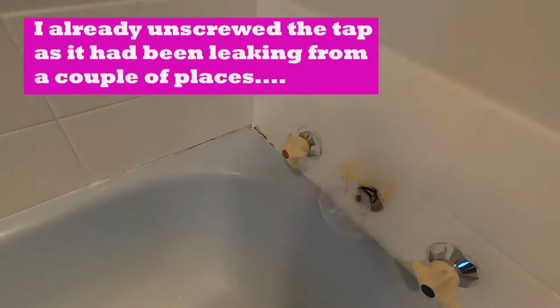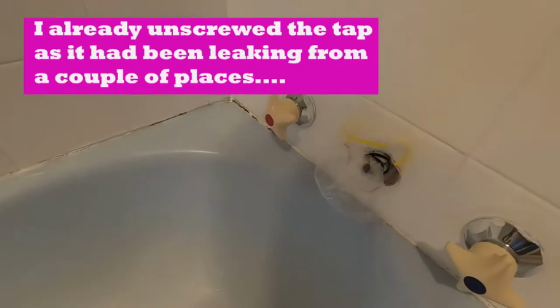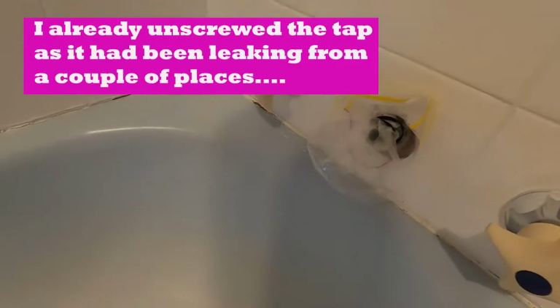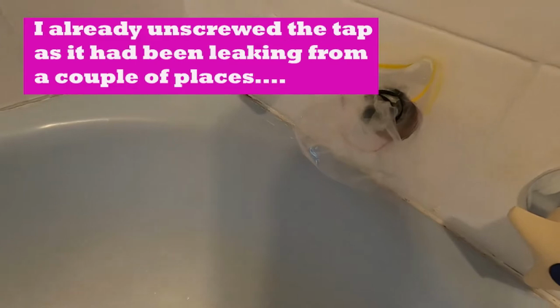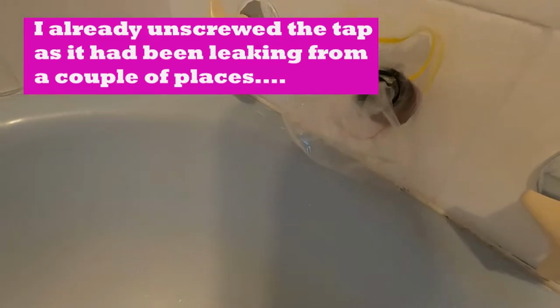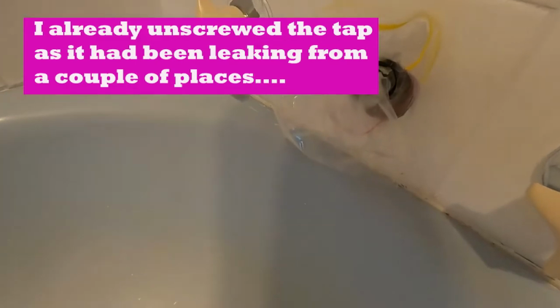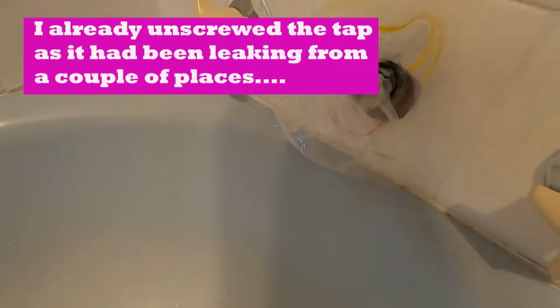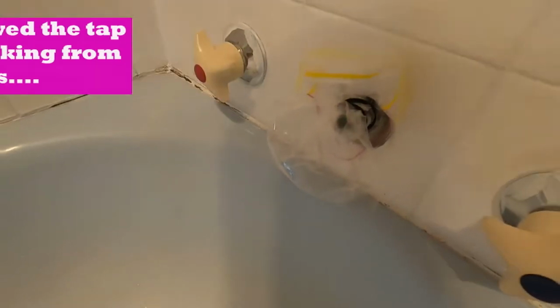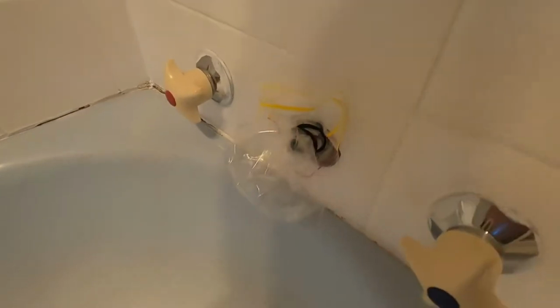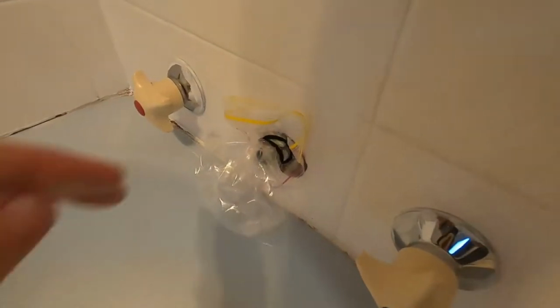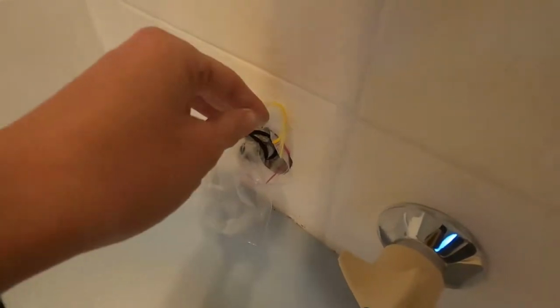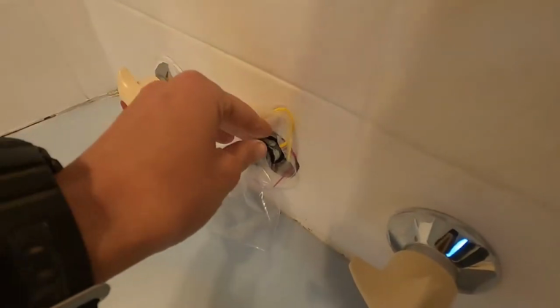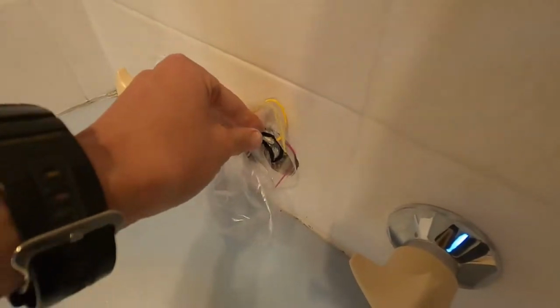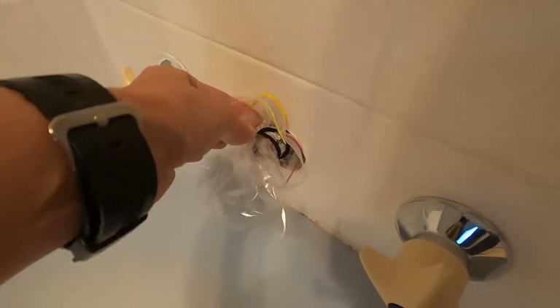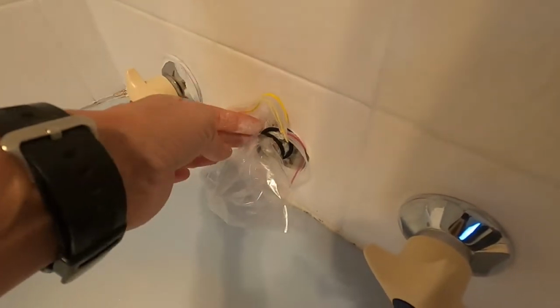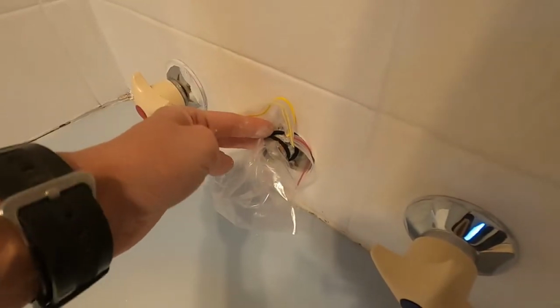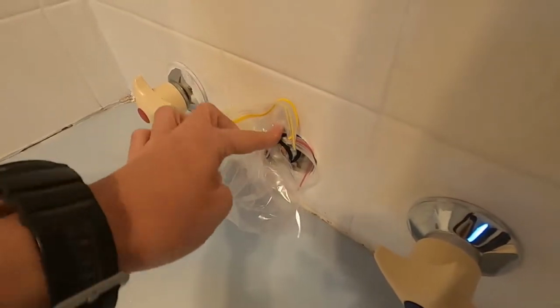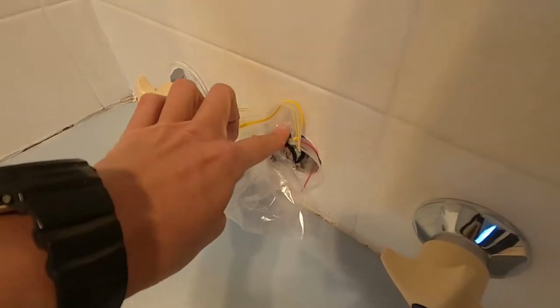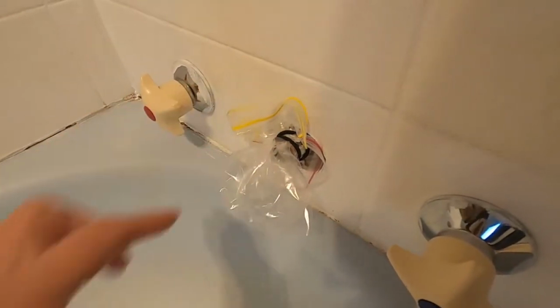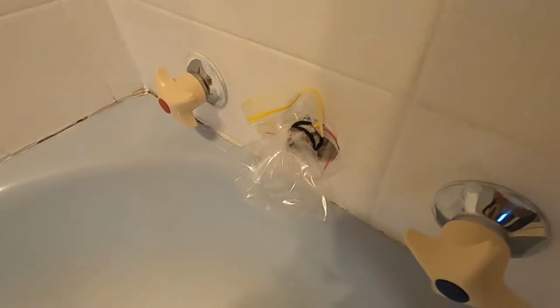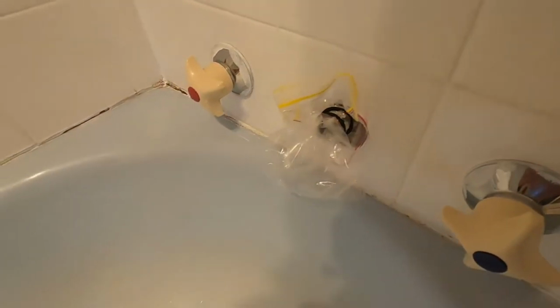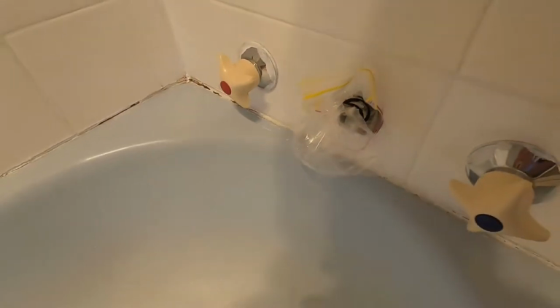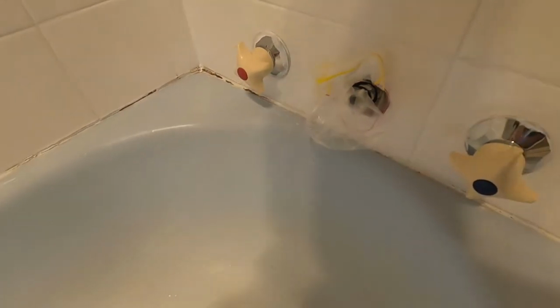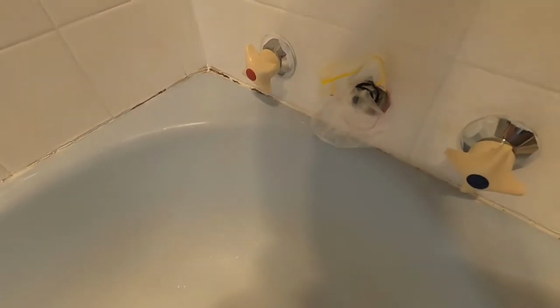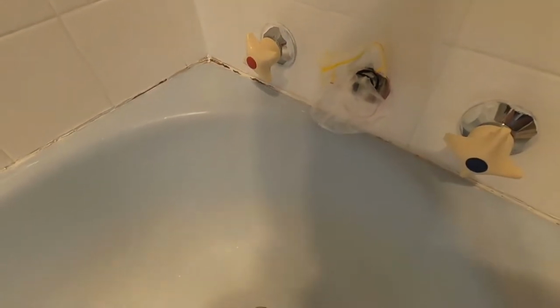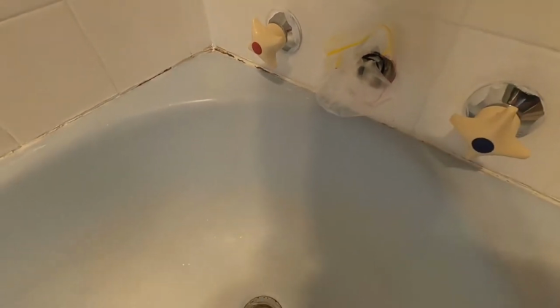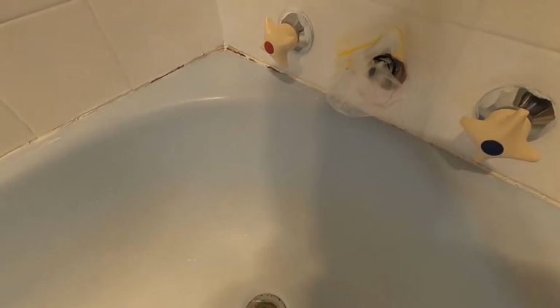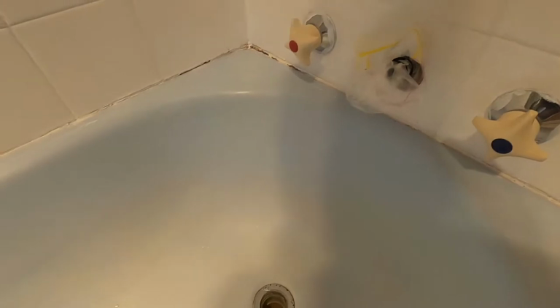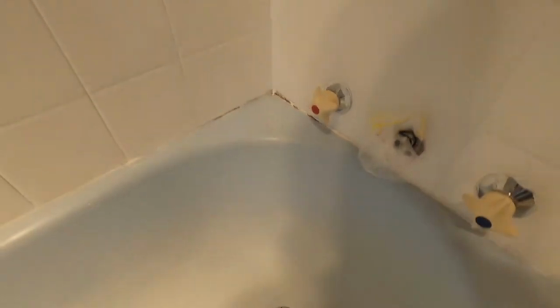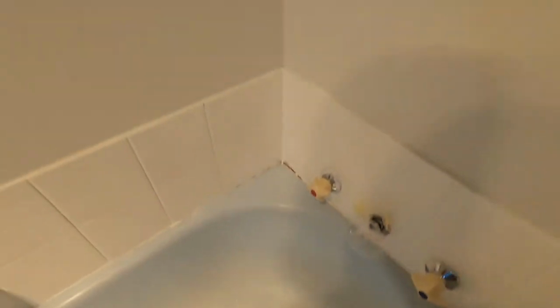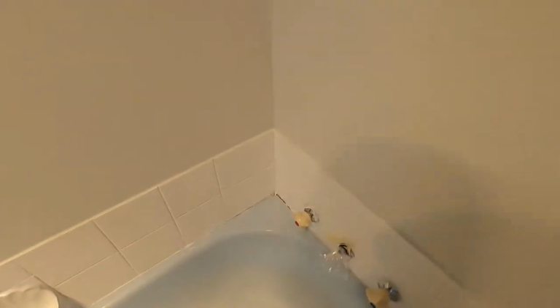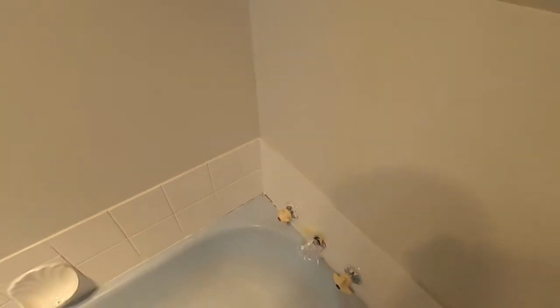I've taped off my tap hole with a sandwich bag and a hair tie just to keep any drips off a bit.